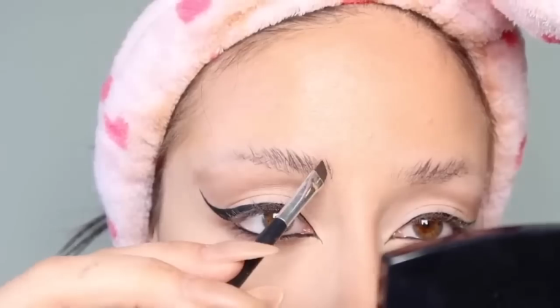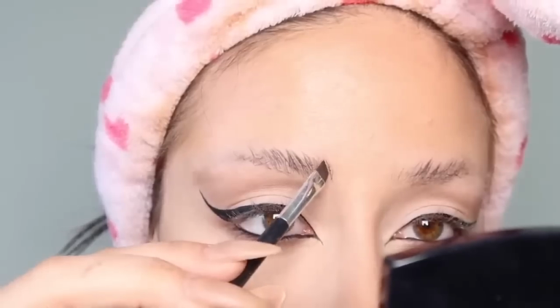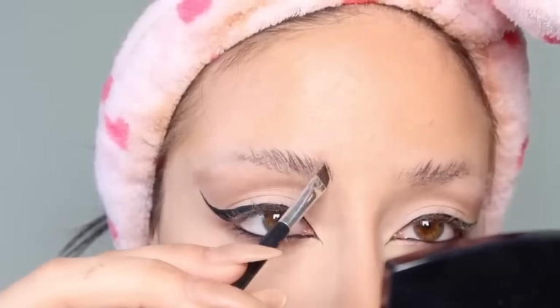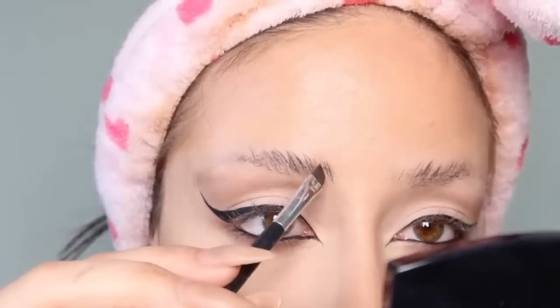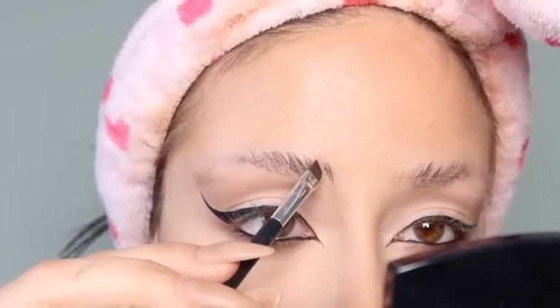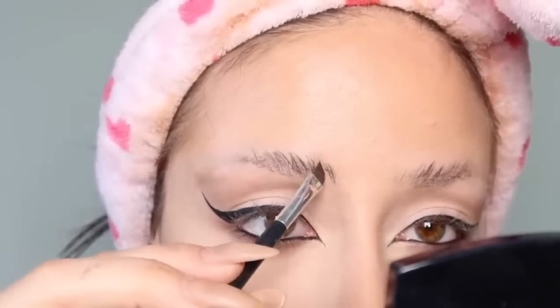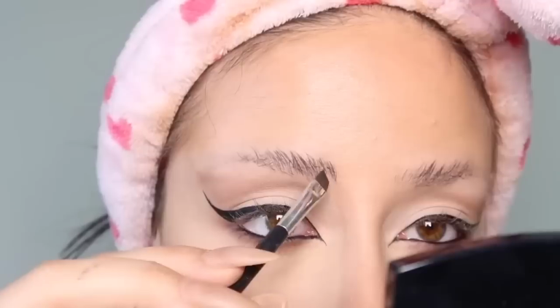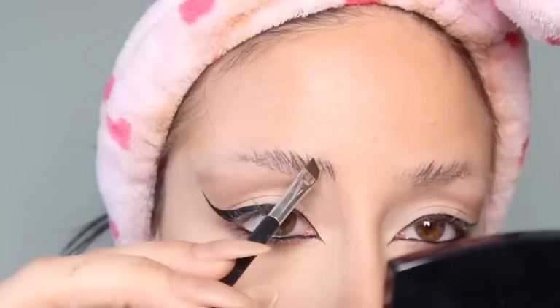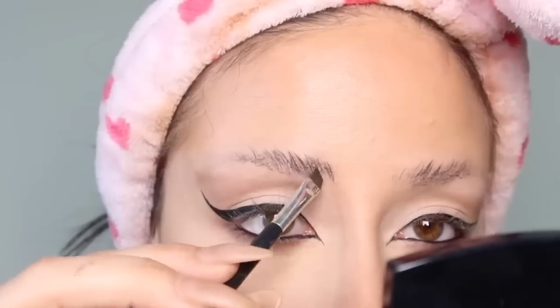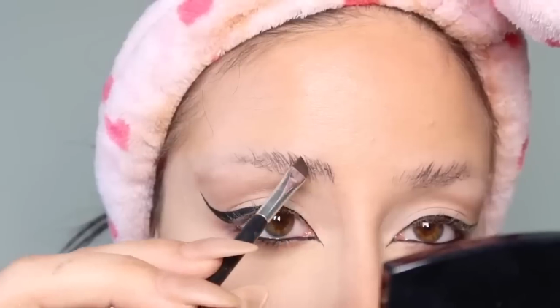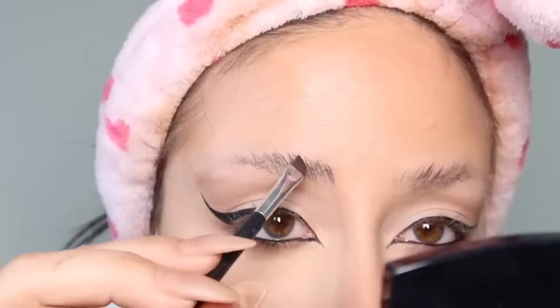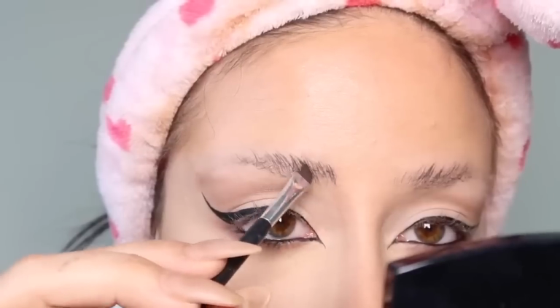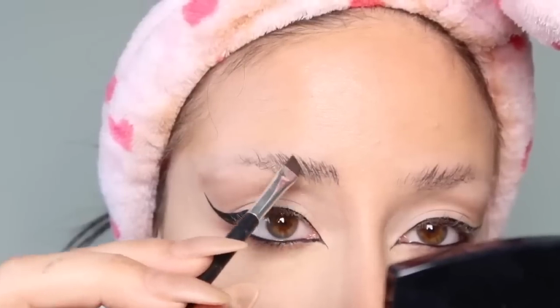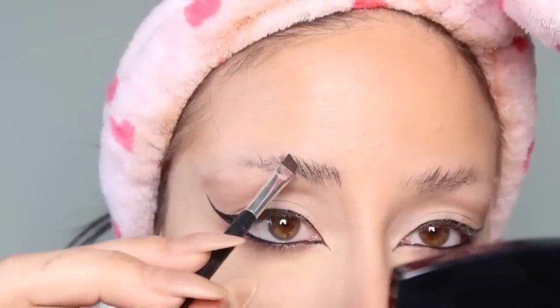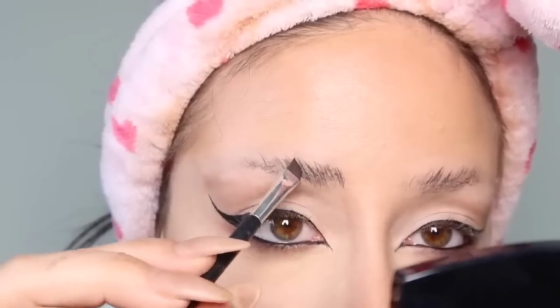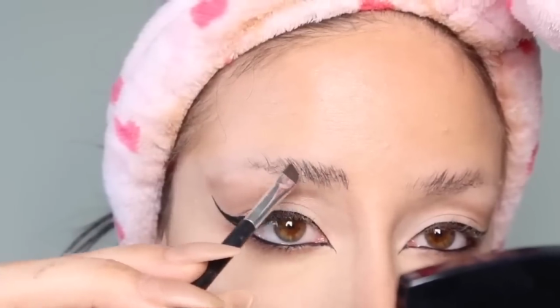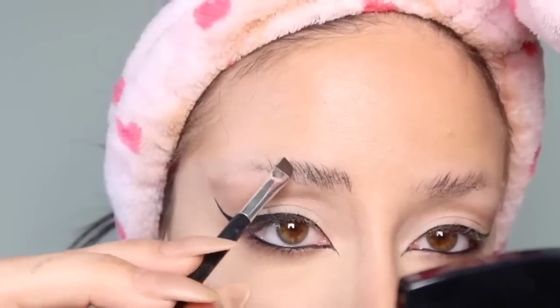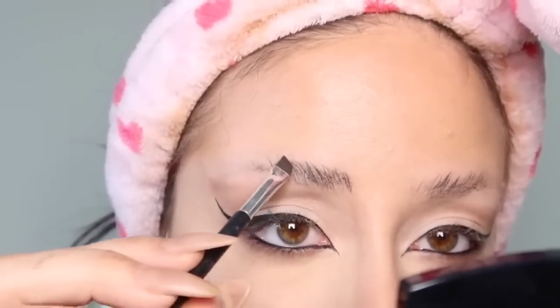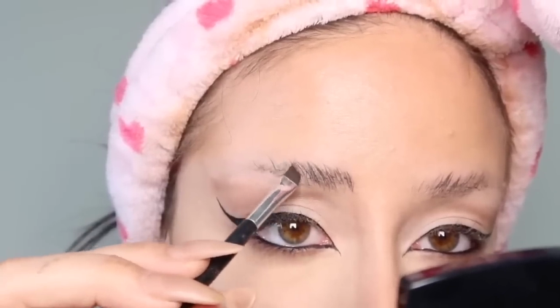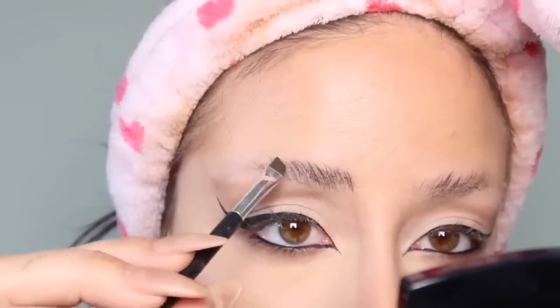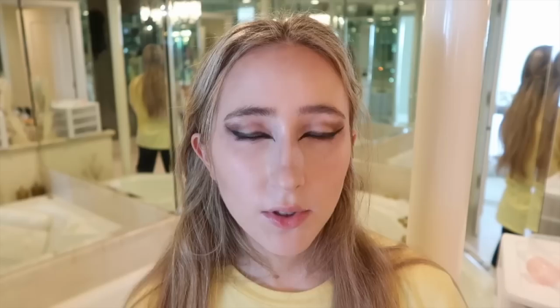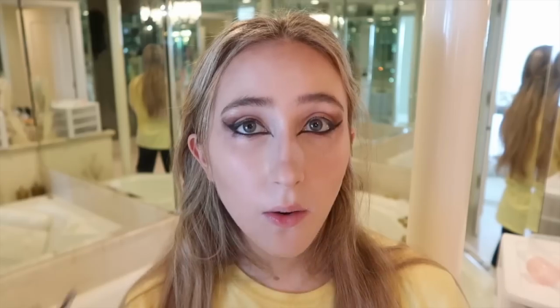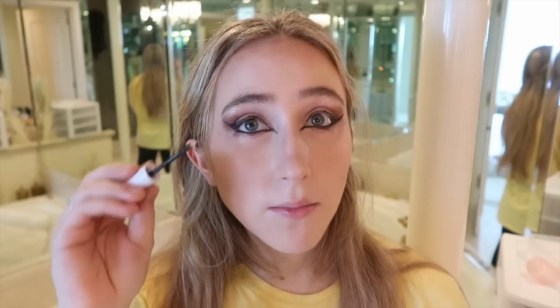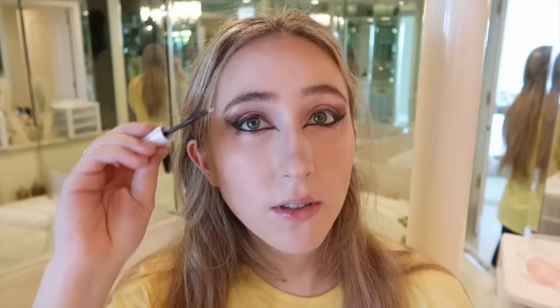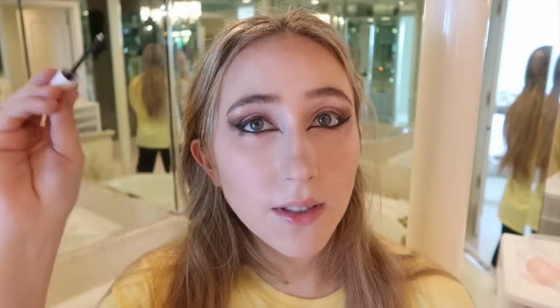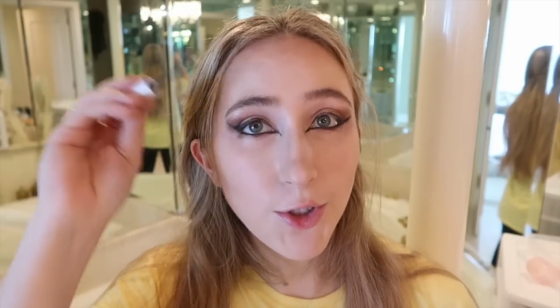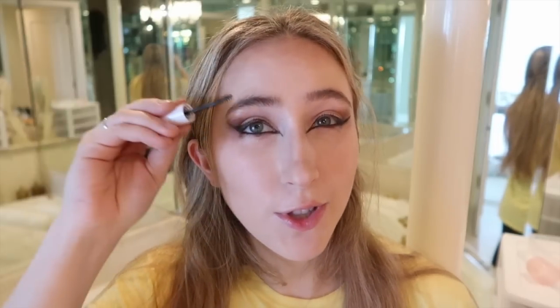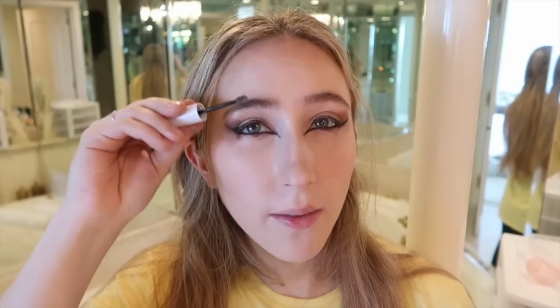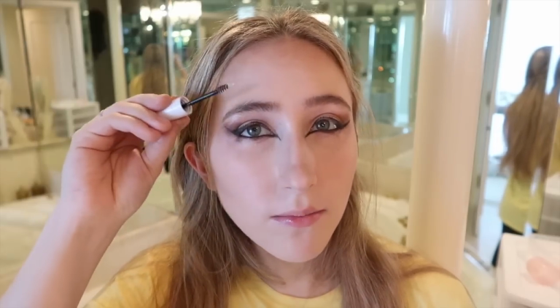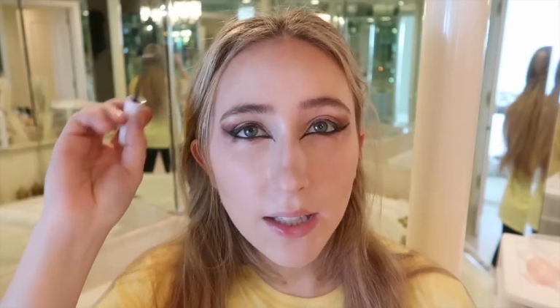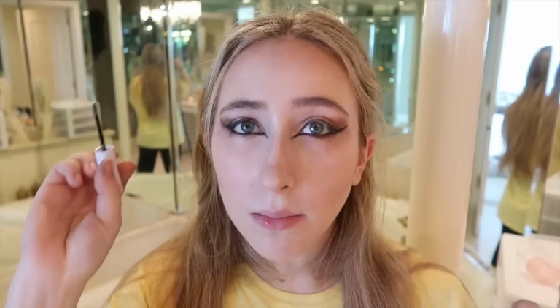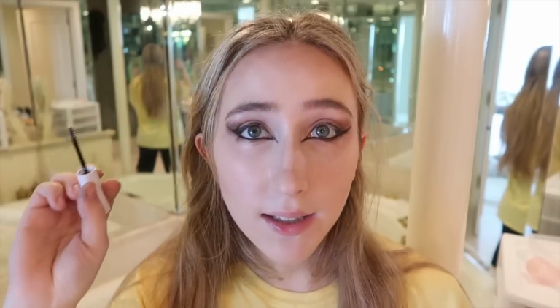Next she fills in her eyebrows and draws them on, but I have eyebrows already, so I'm just going to gel them into place.